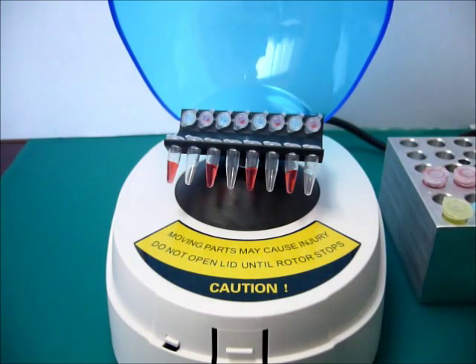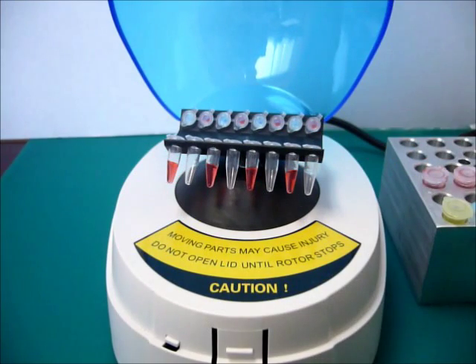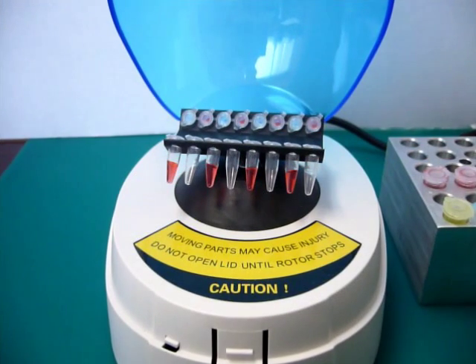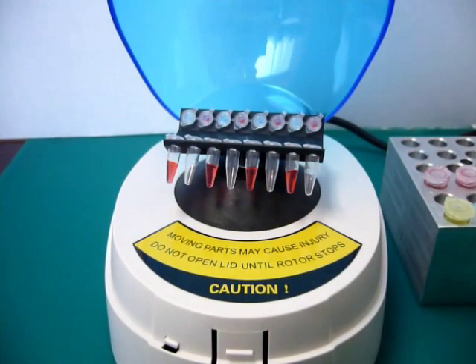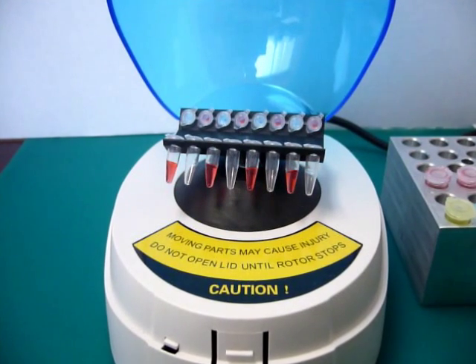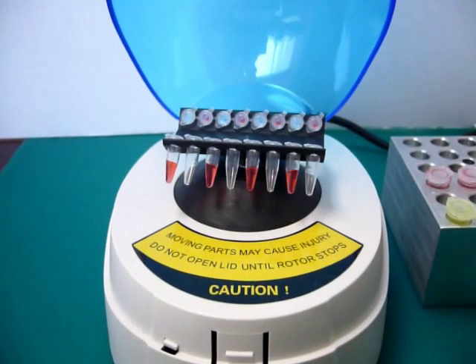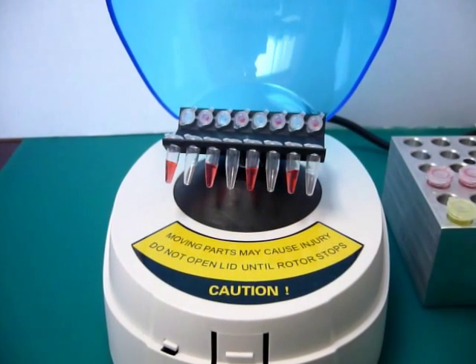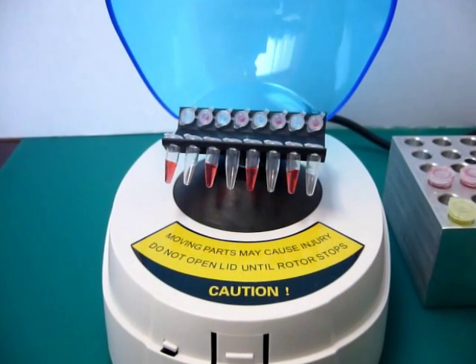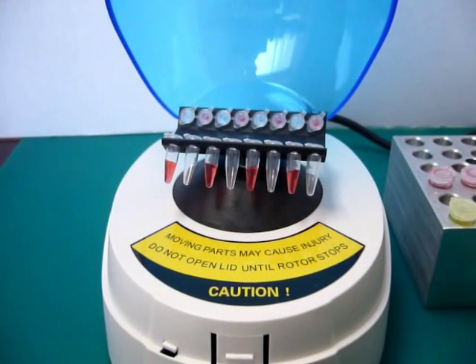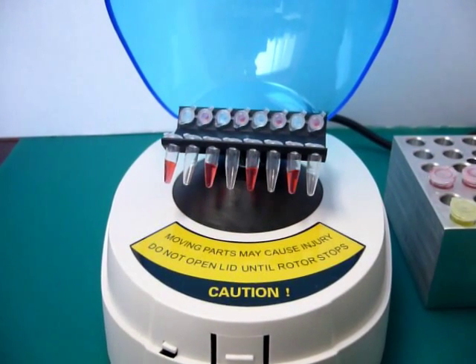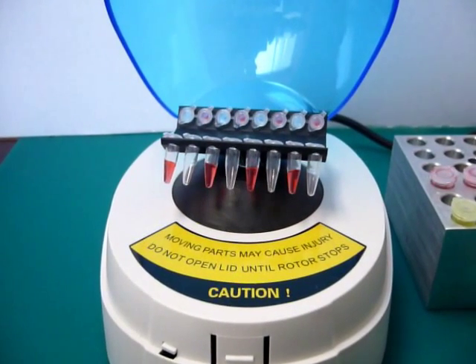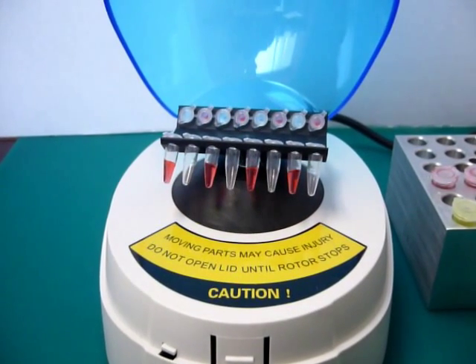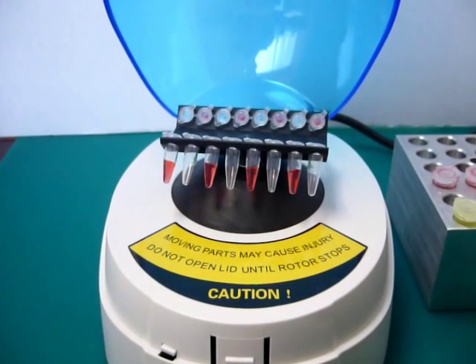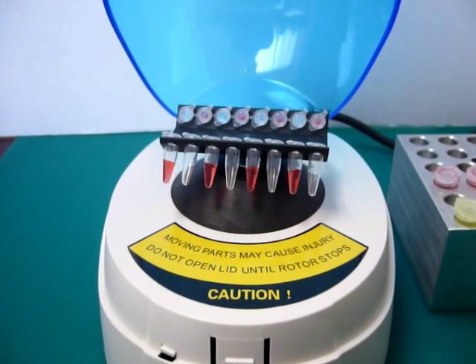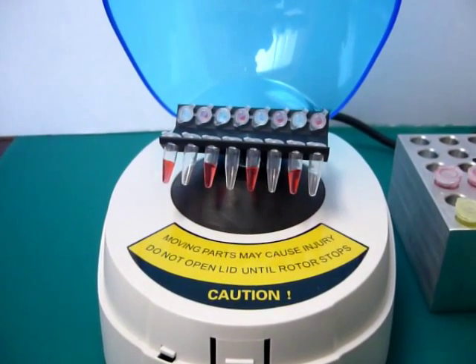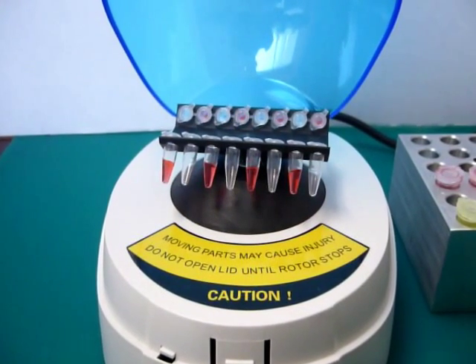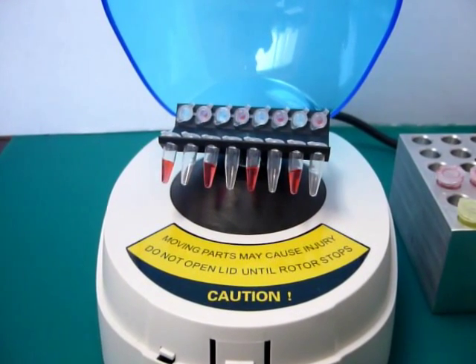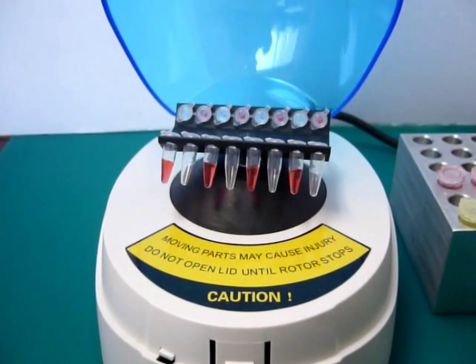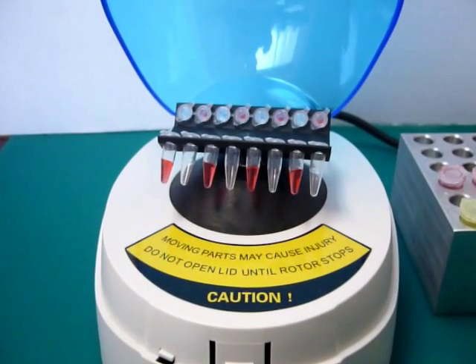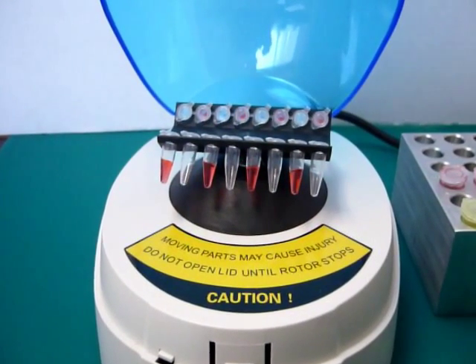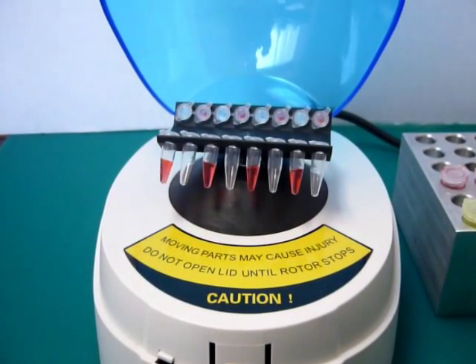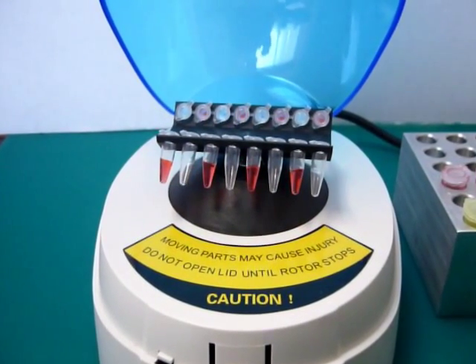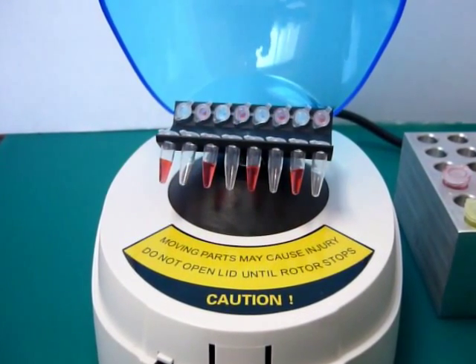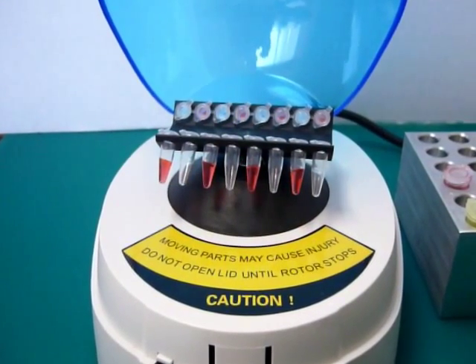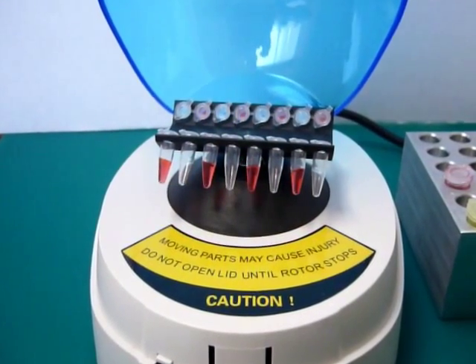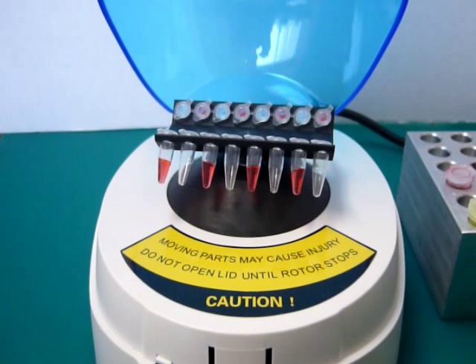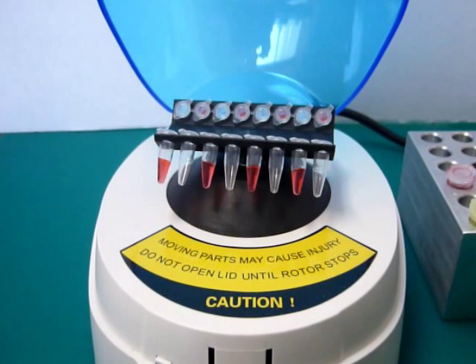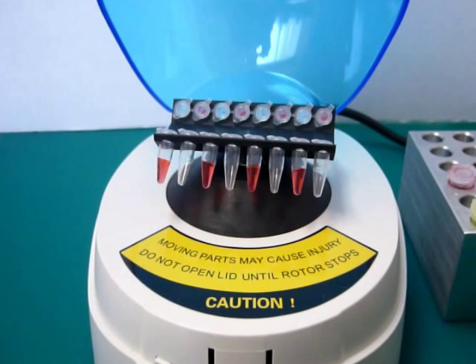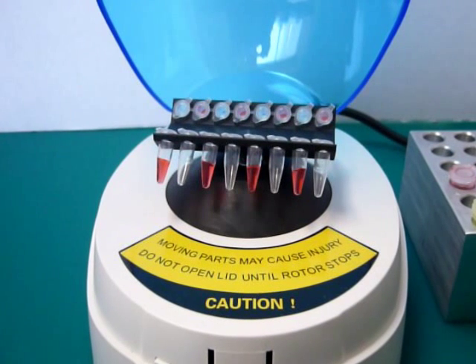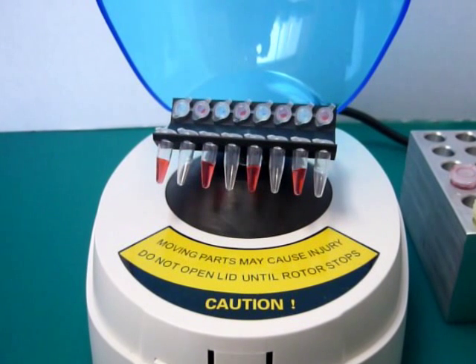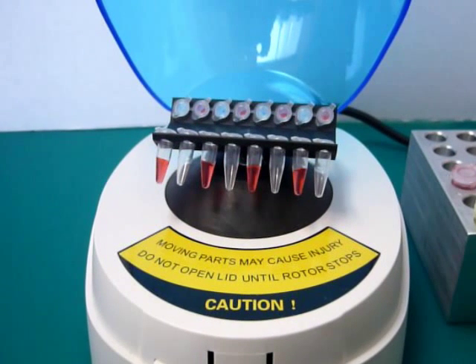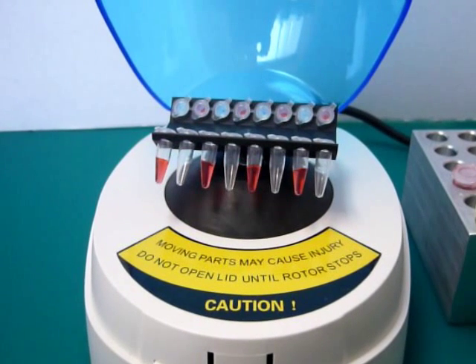After a 5 to 10 second run, the lid can be opened and your samples can be removed.